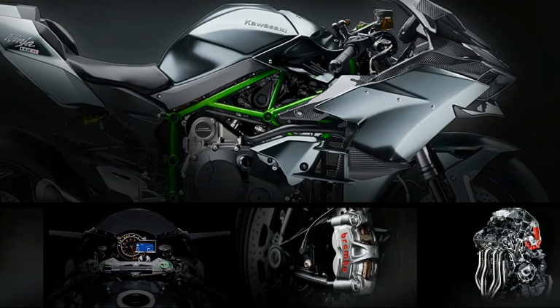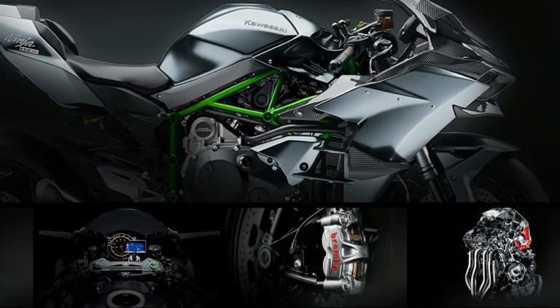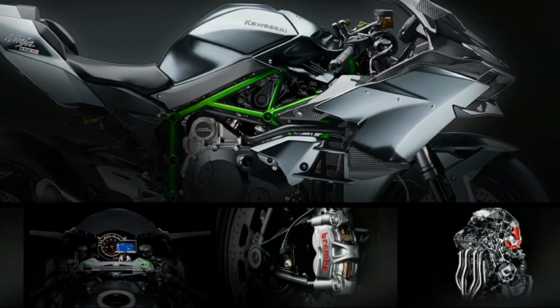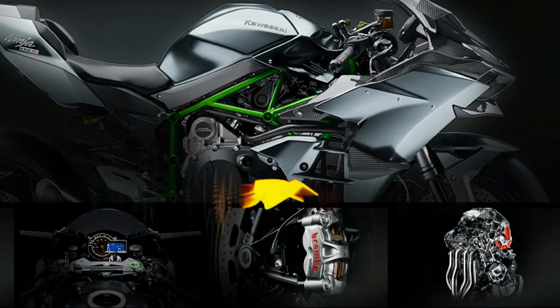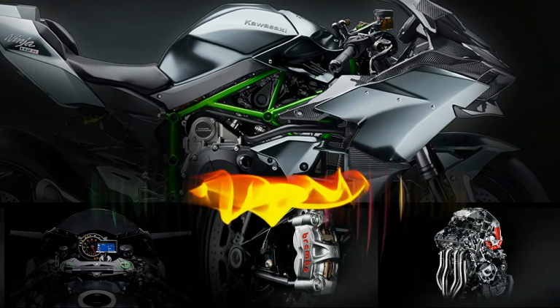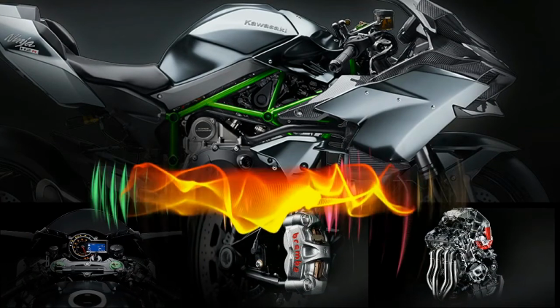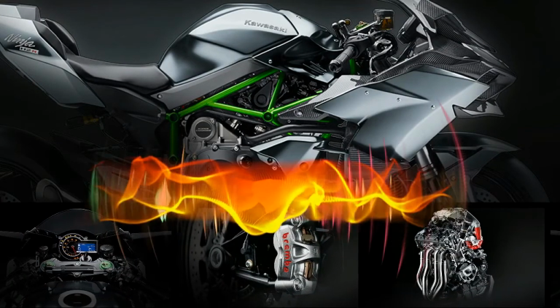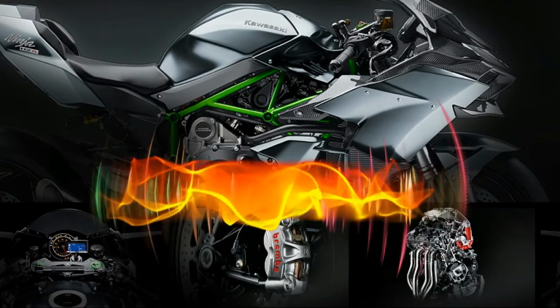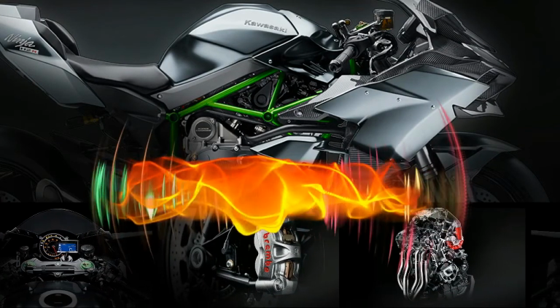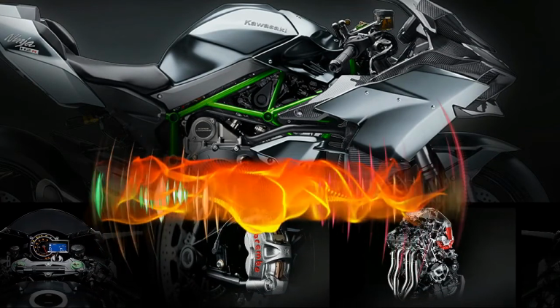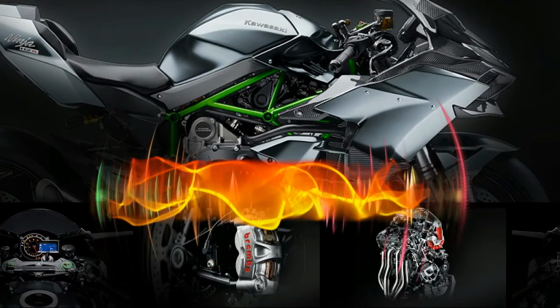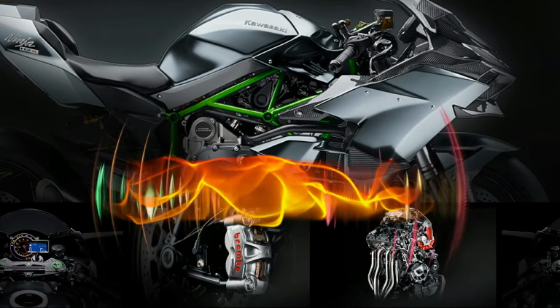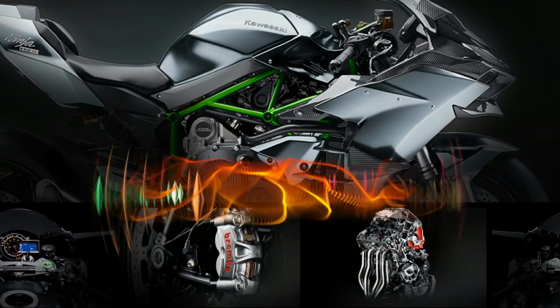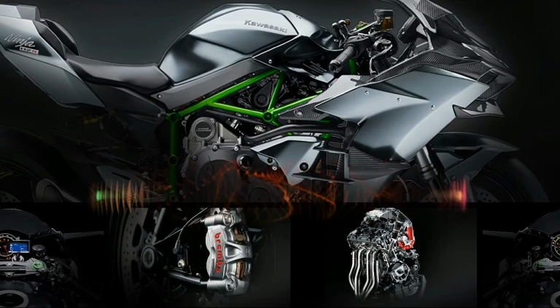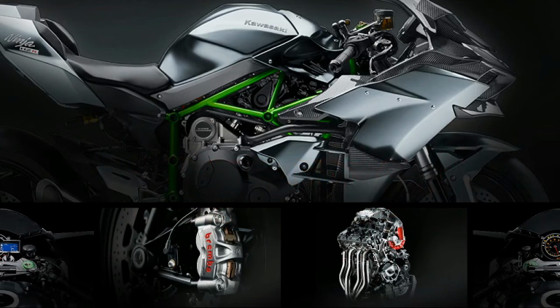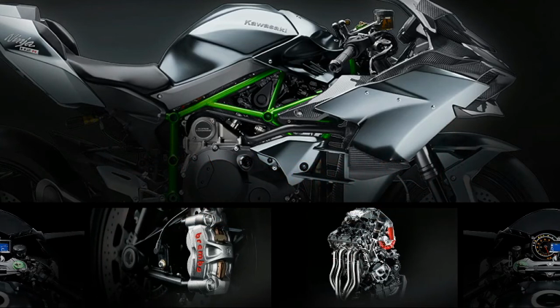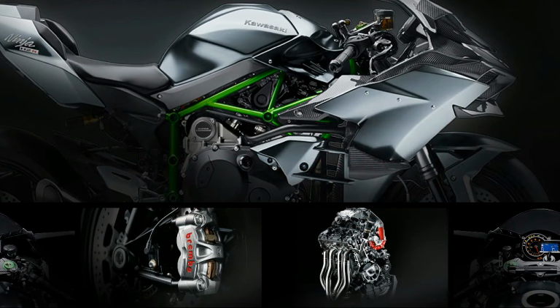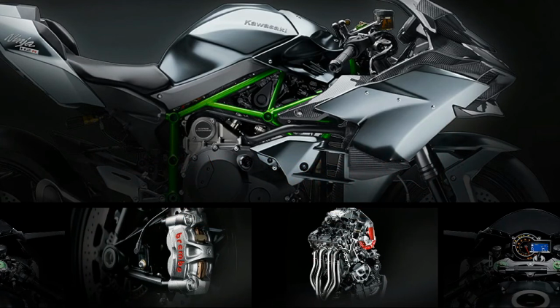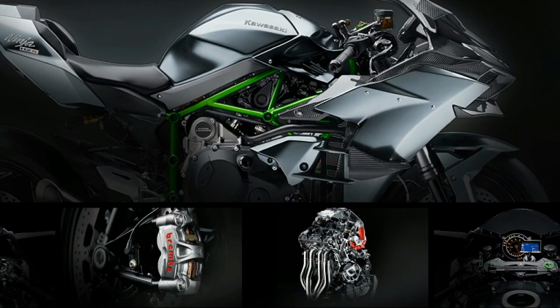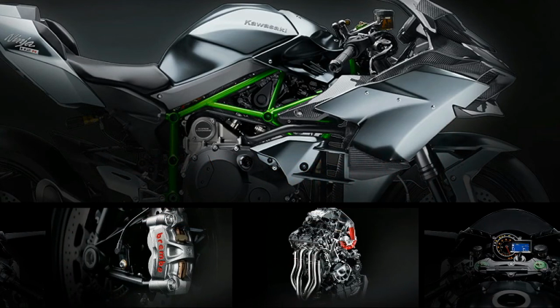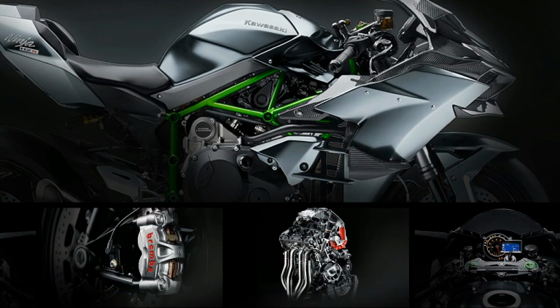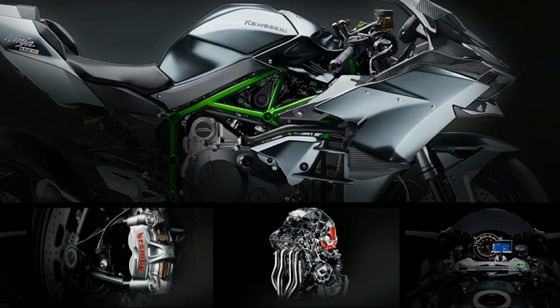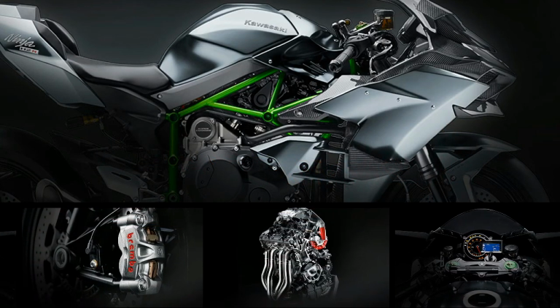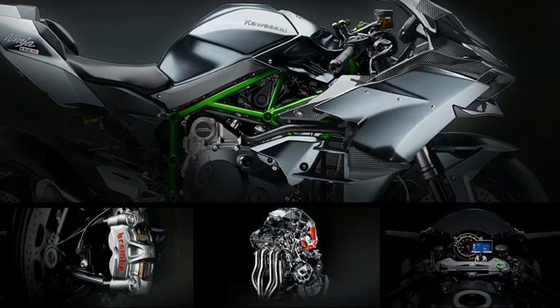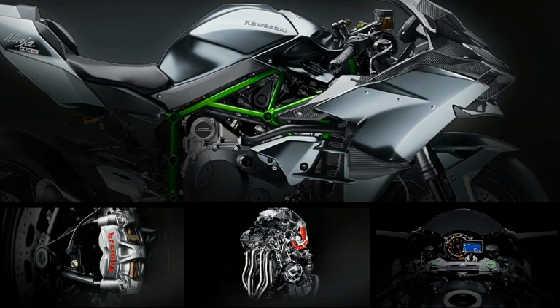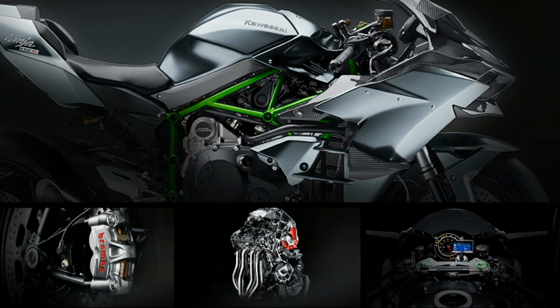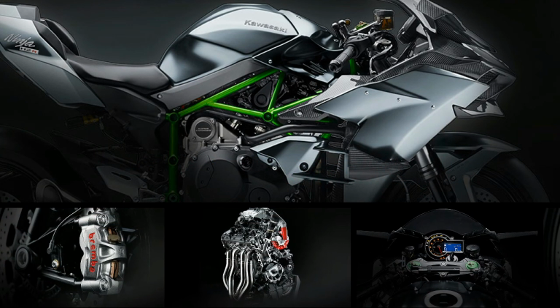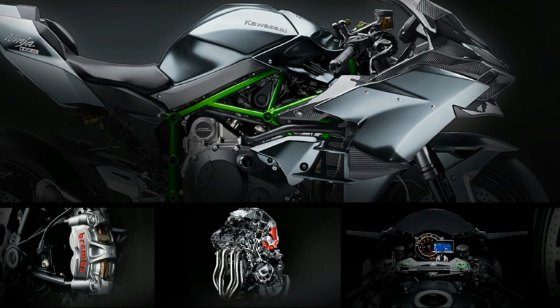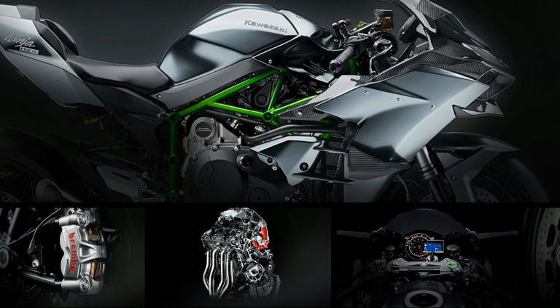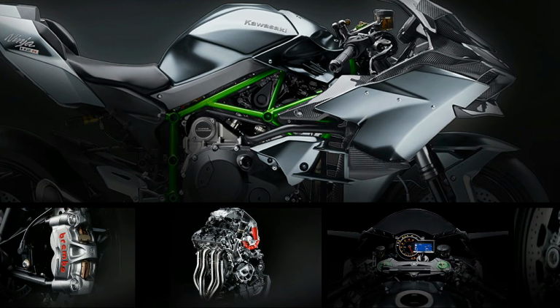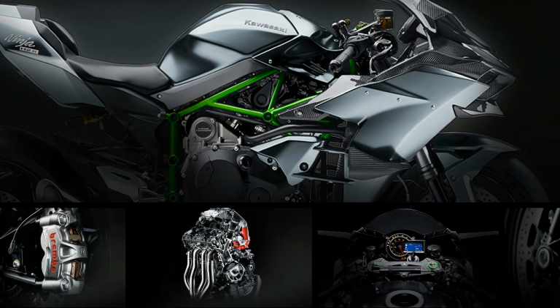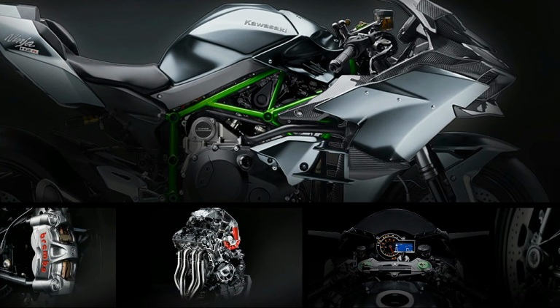Hi, welcome to Motorbike. Here you can see the Kawasaki Ninja H2R 2017.